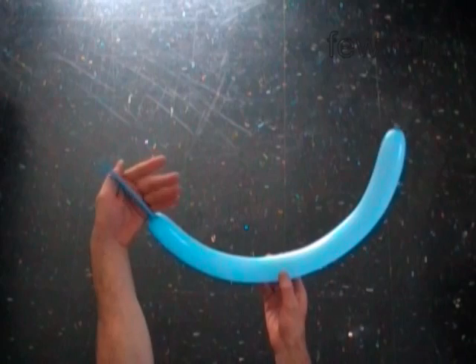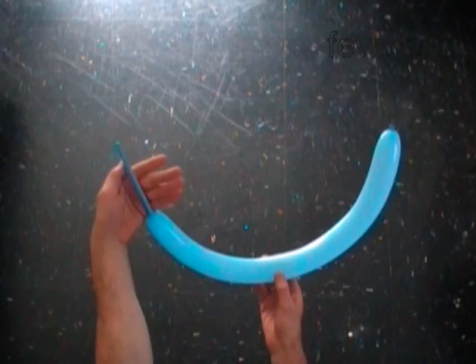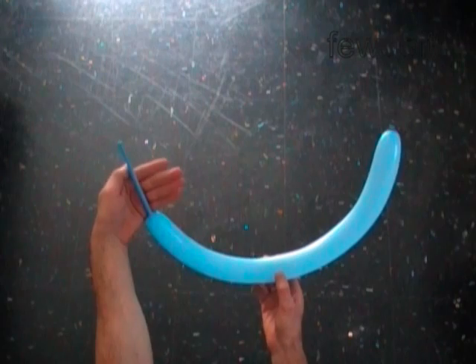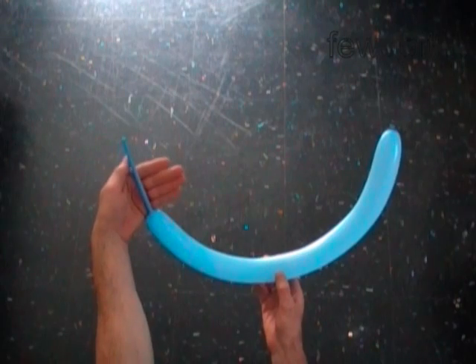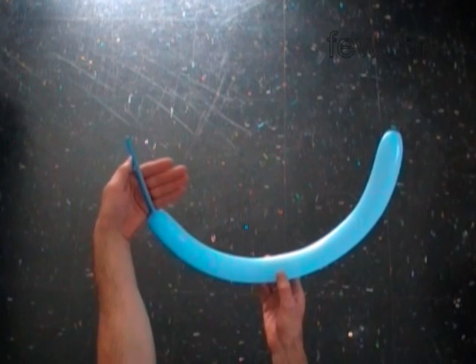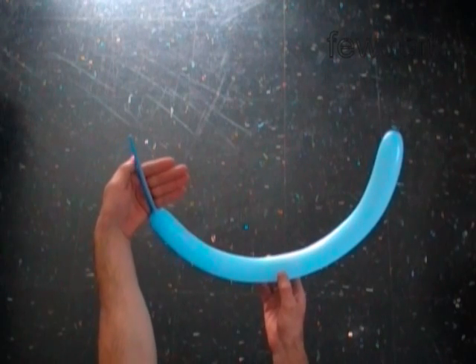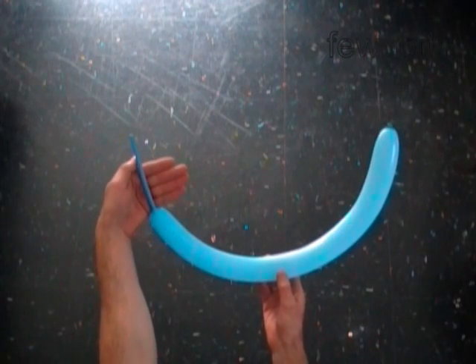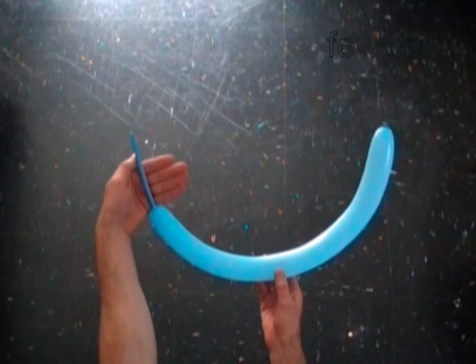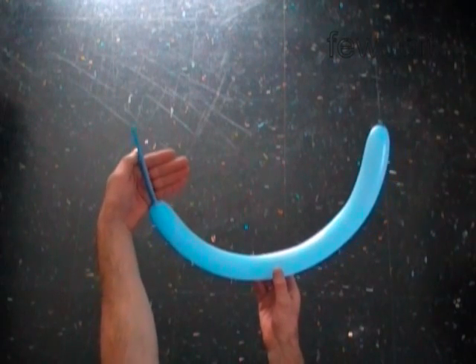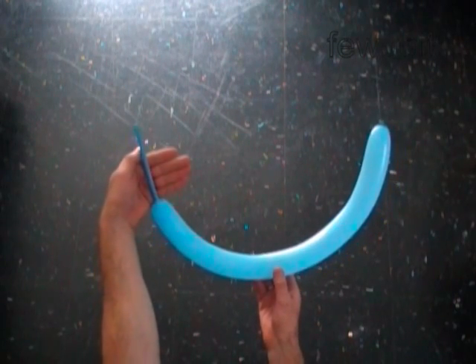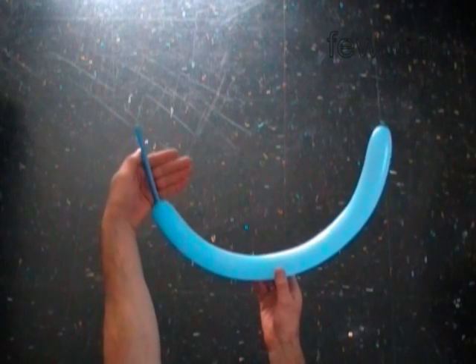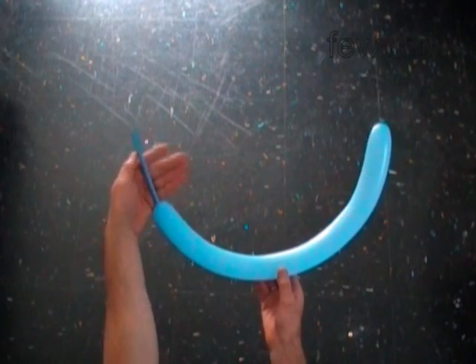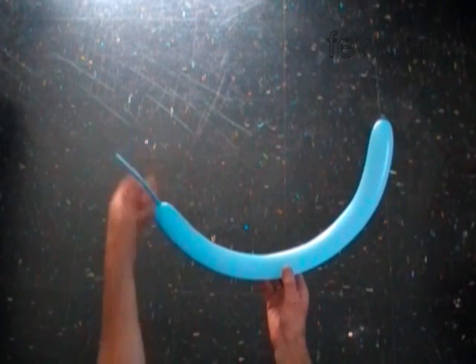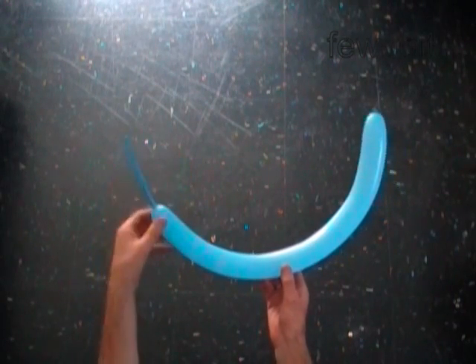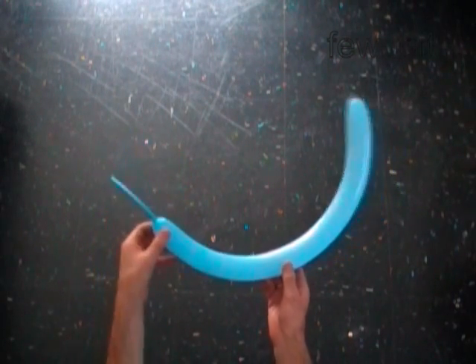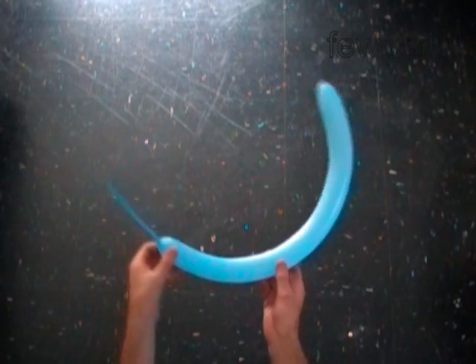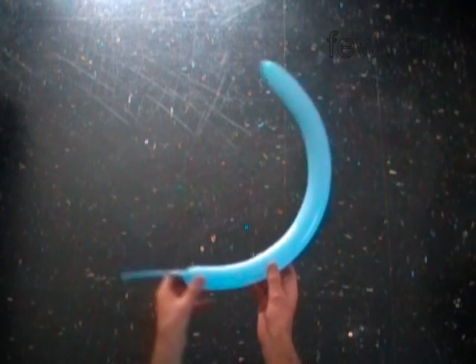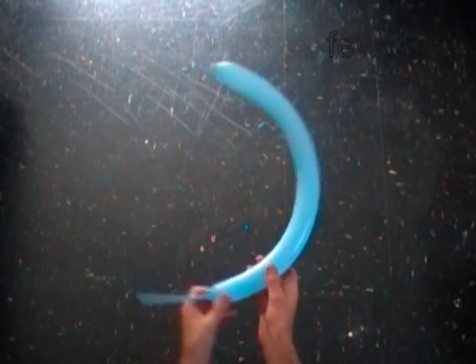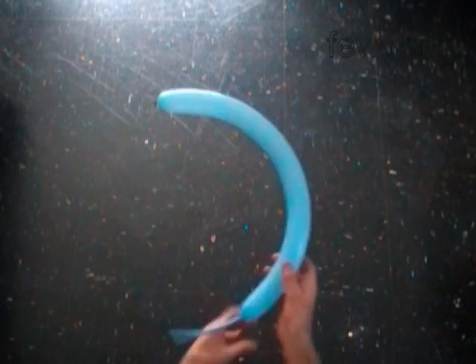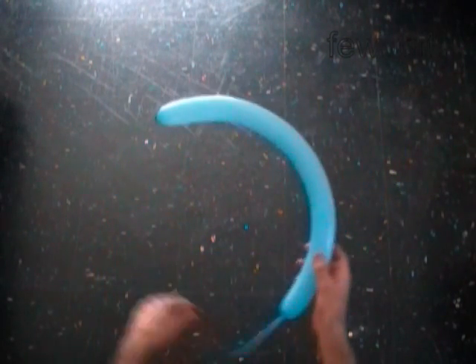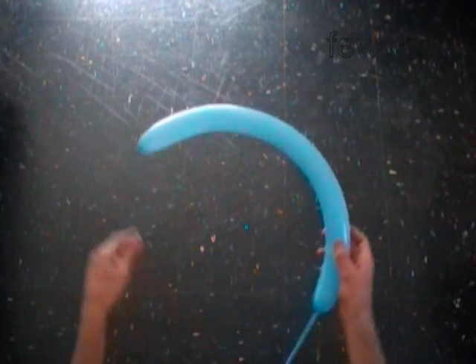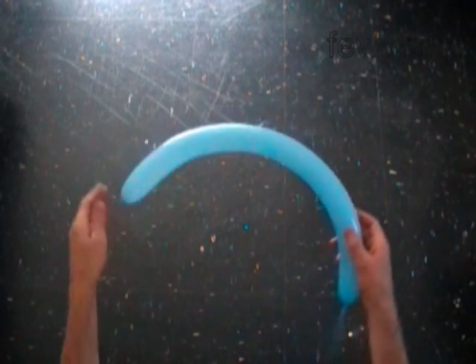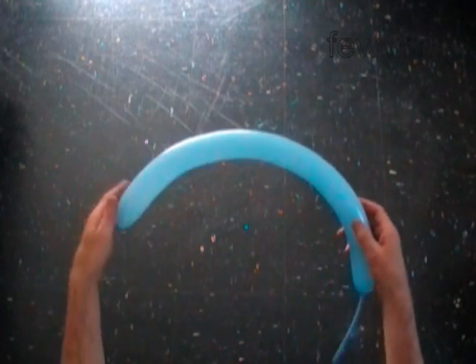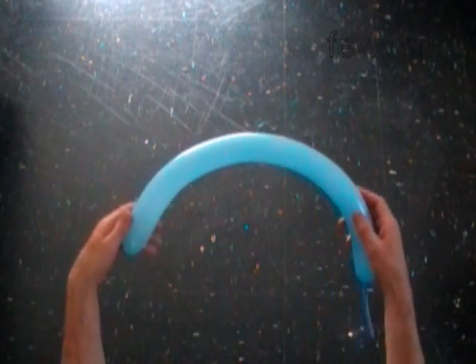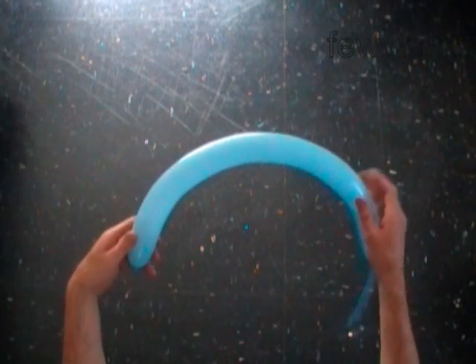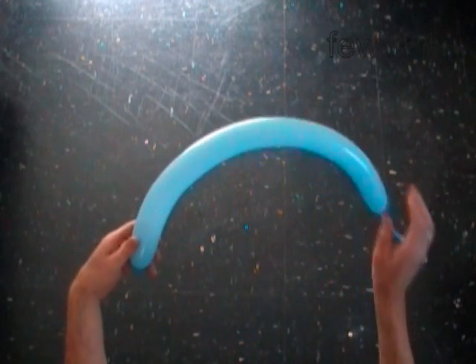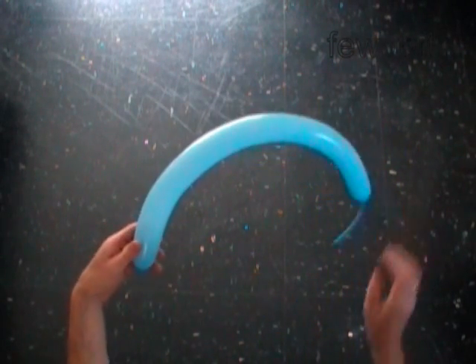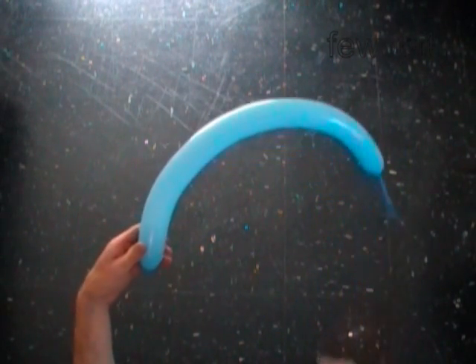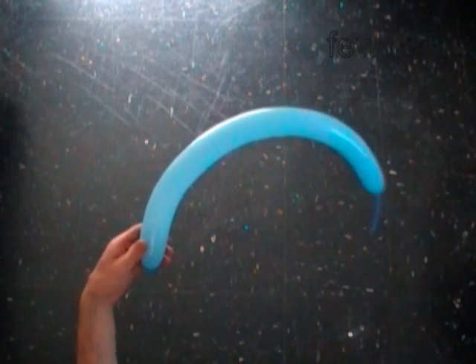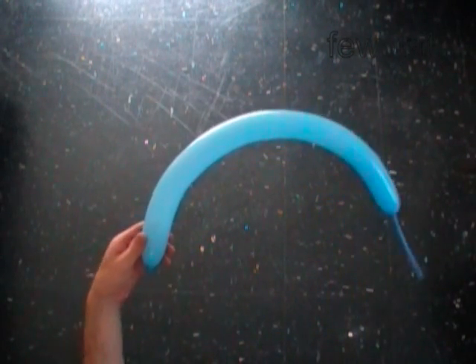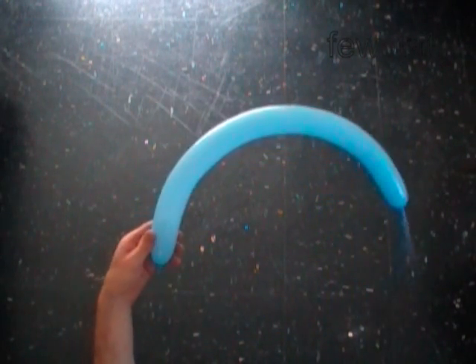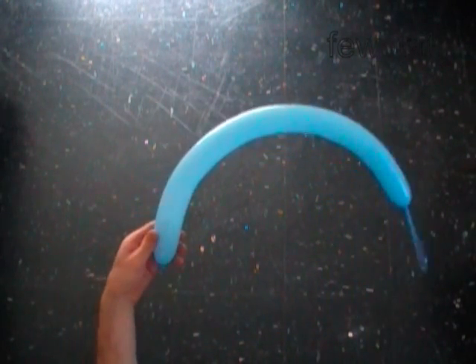Hello. We are going to make a five point star. Inflate a balloon leaving a four inch flat tail.